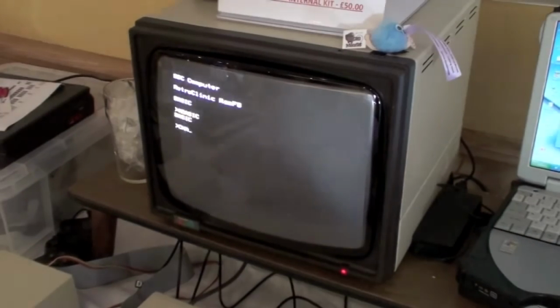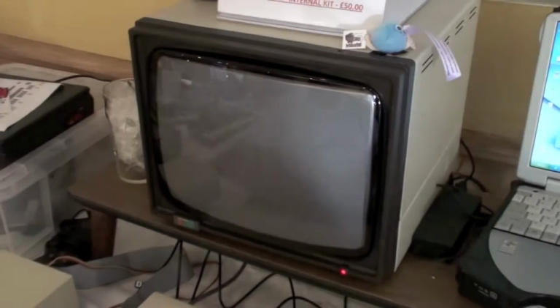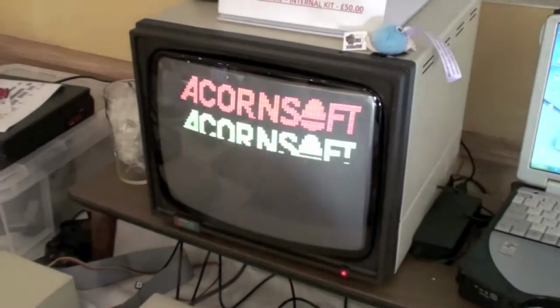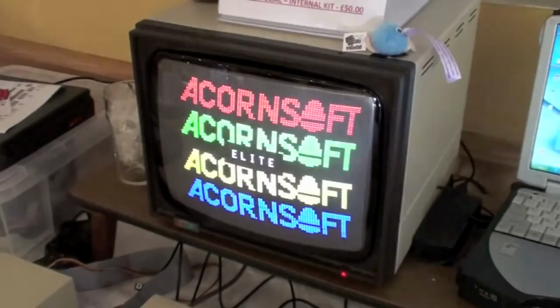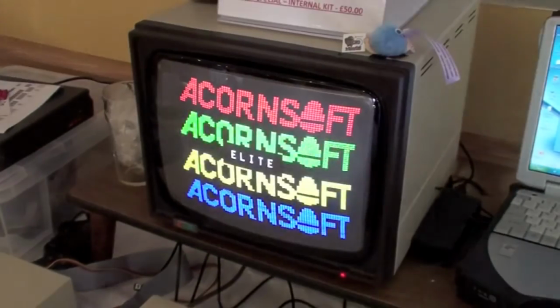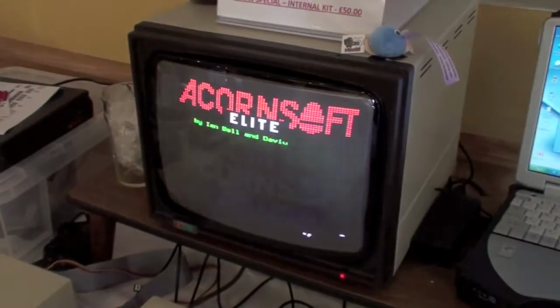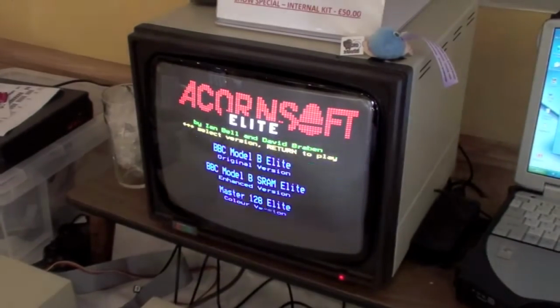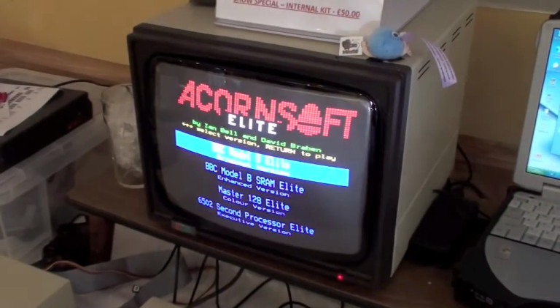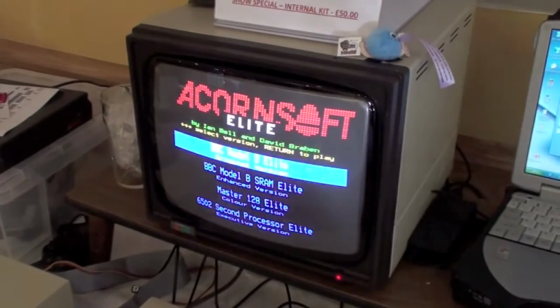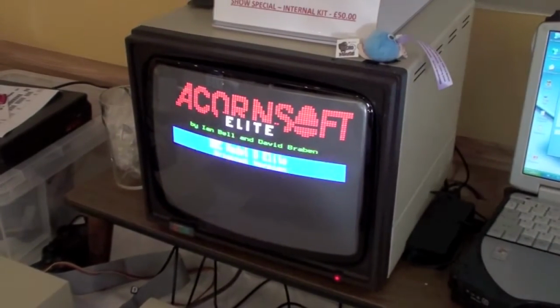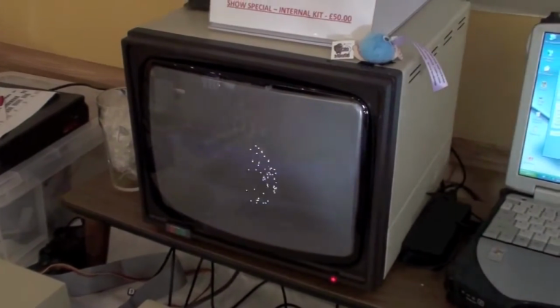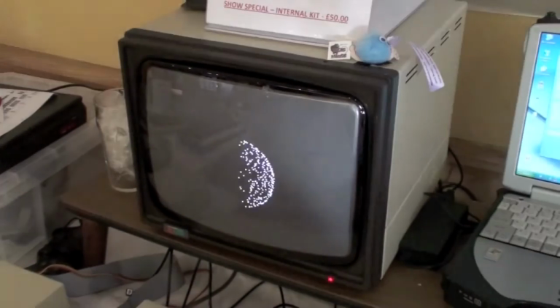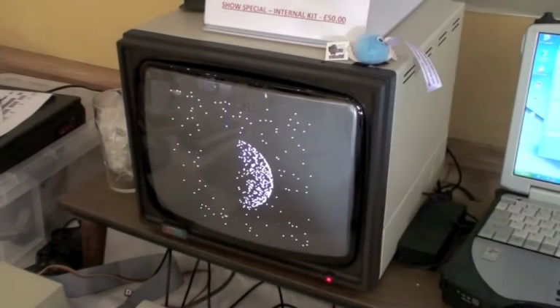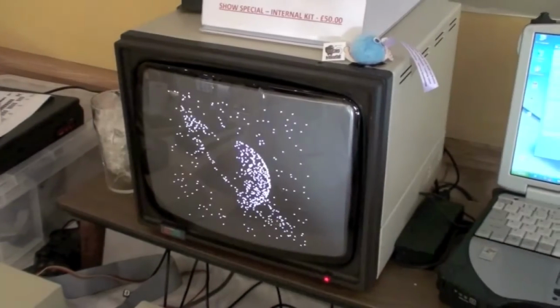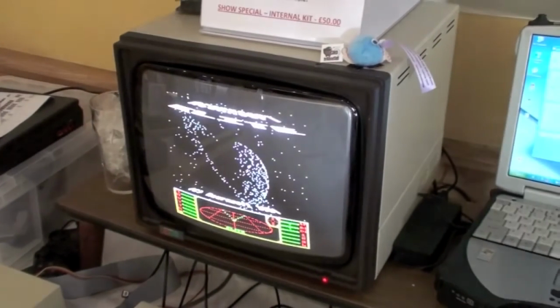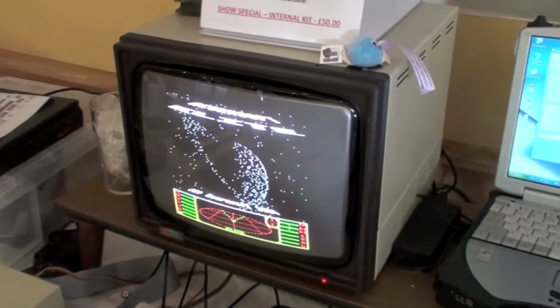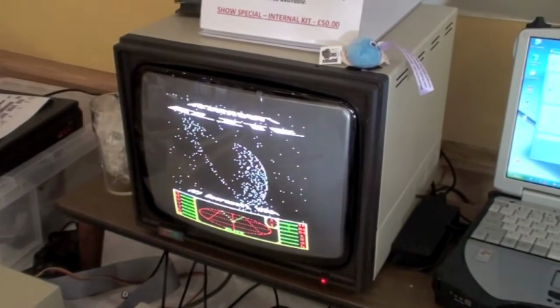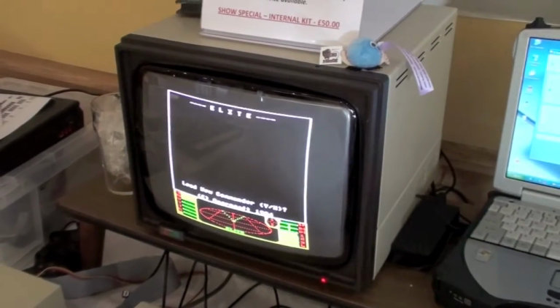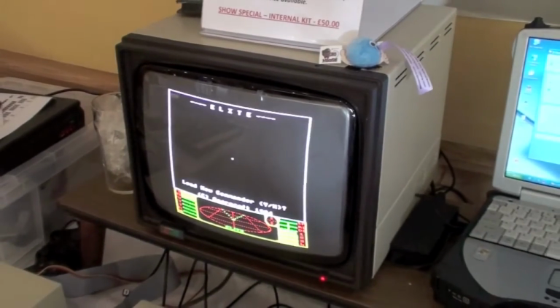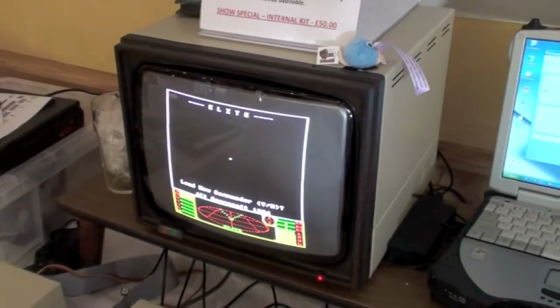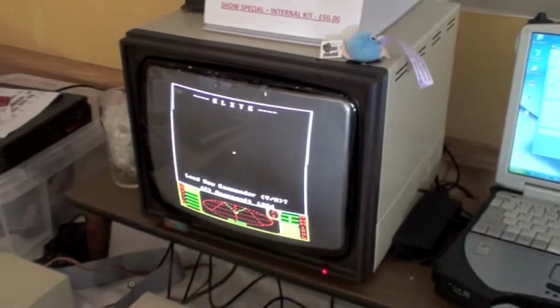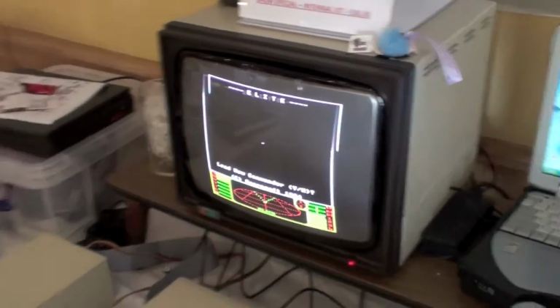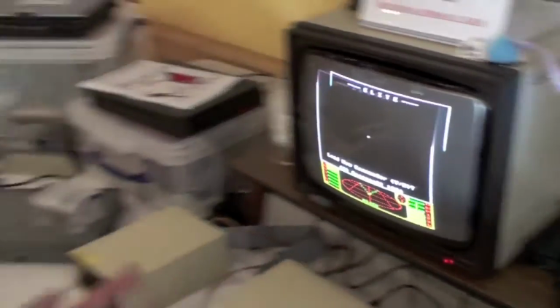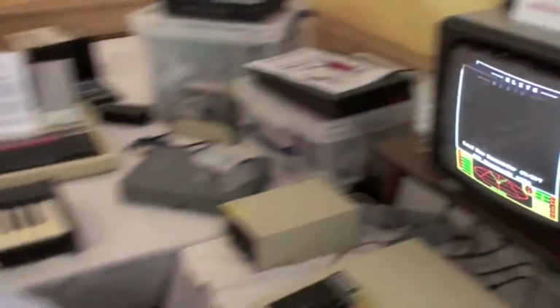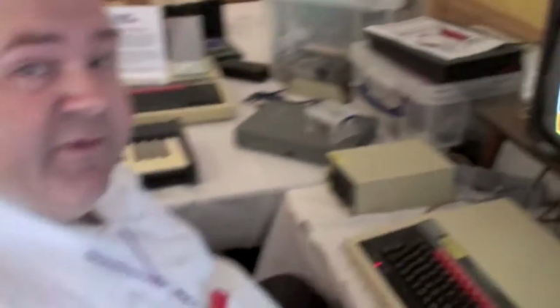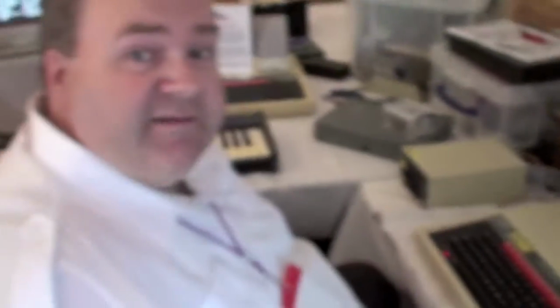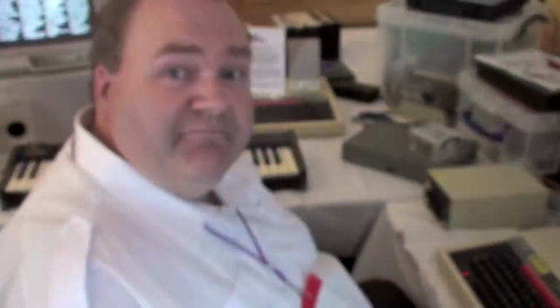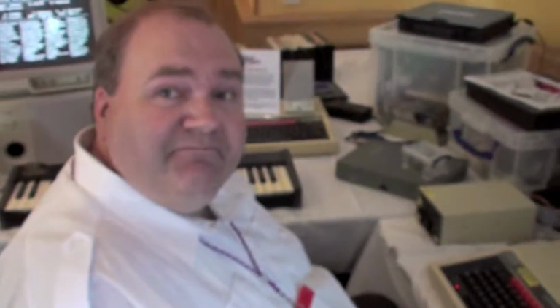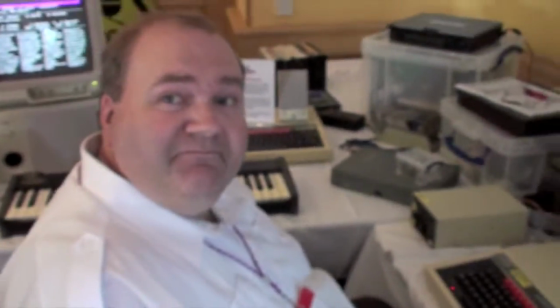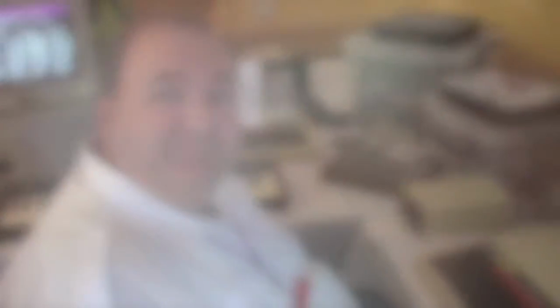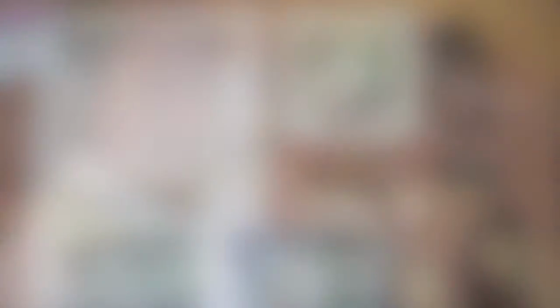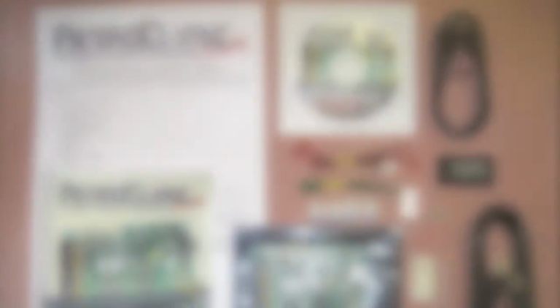And there it is, up and running. How quick is that — all done.